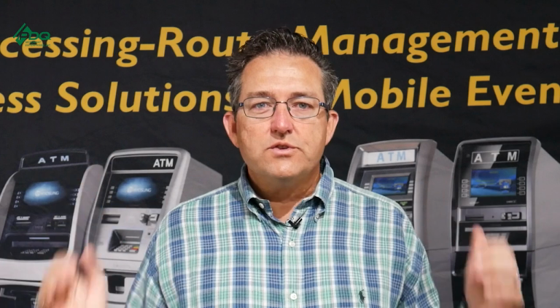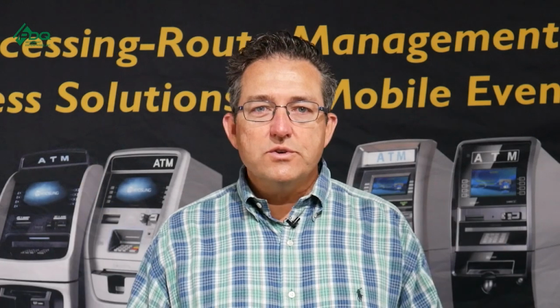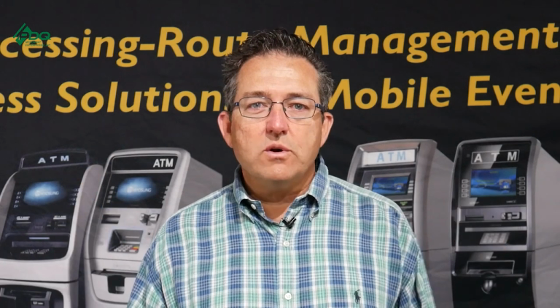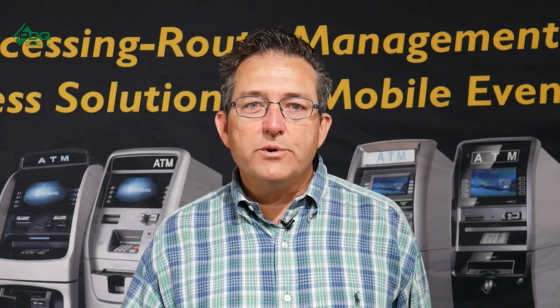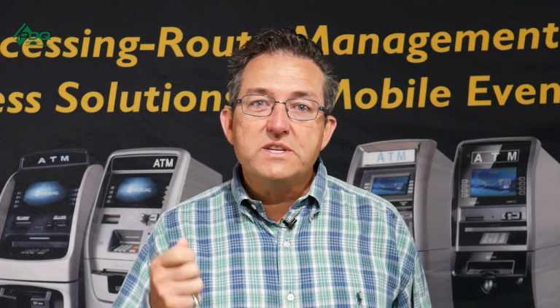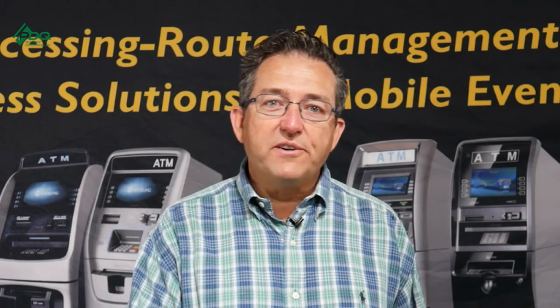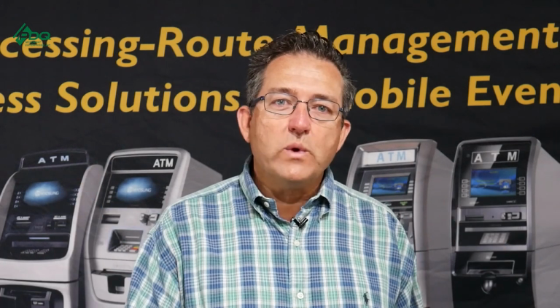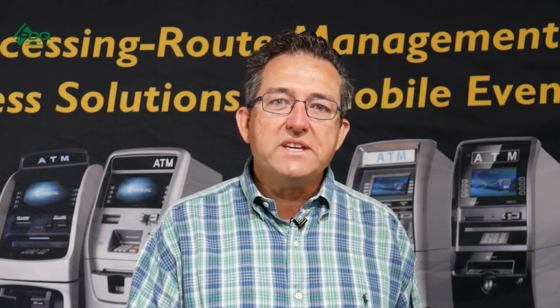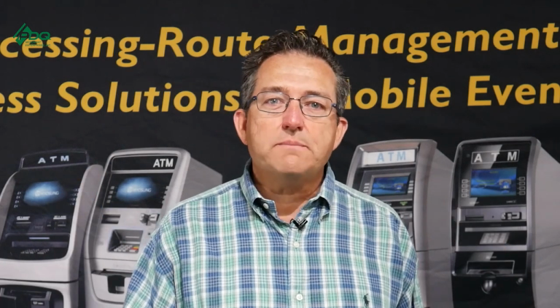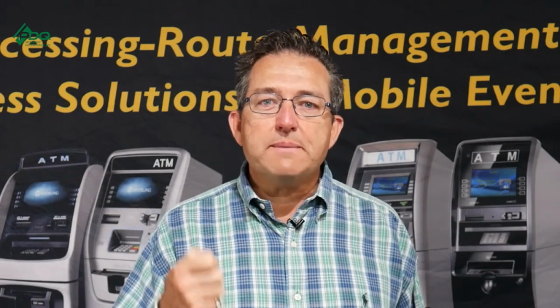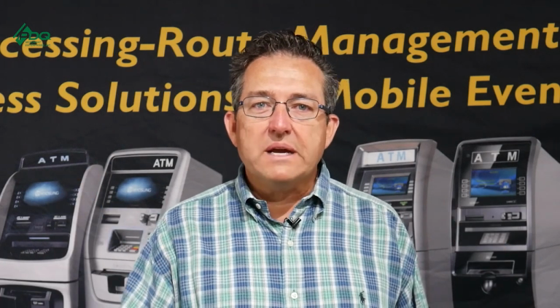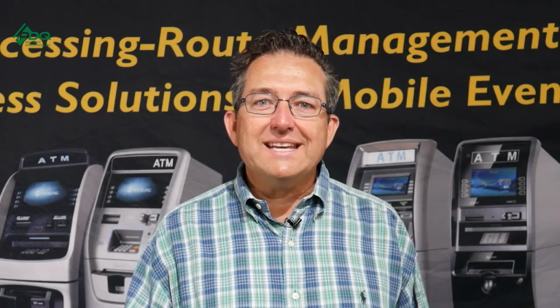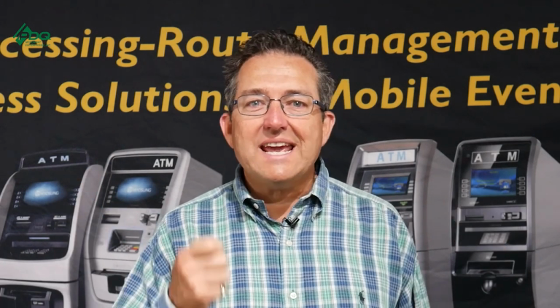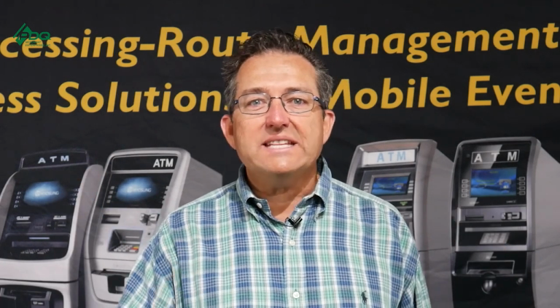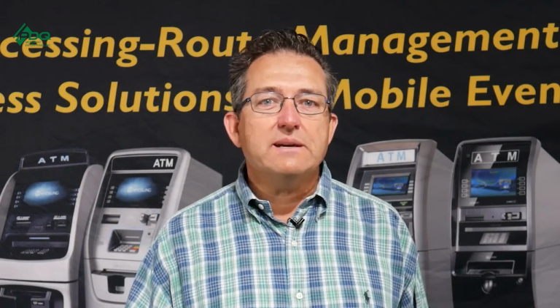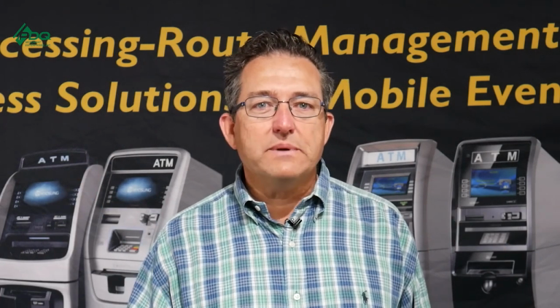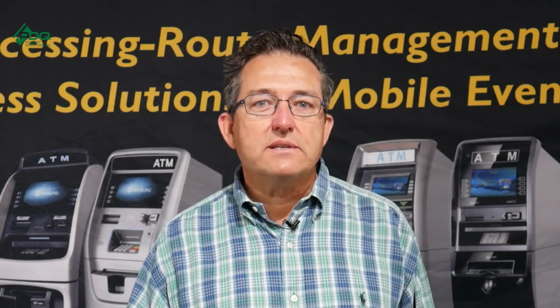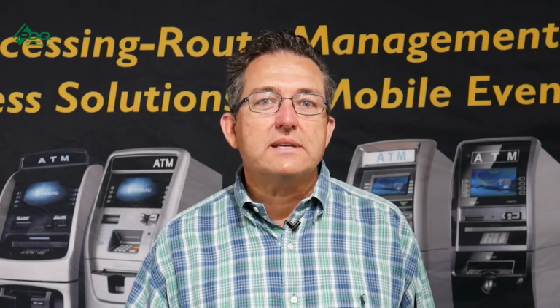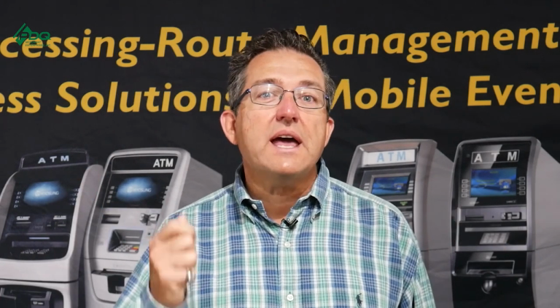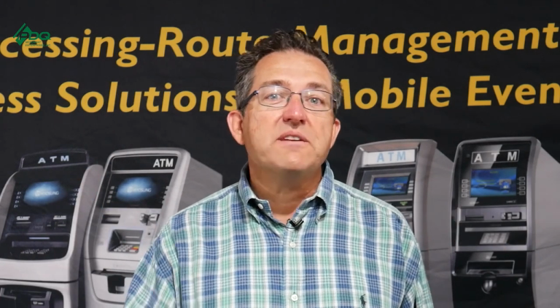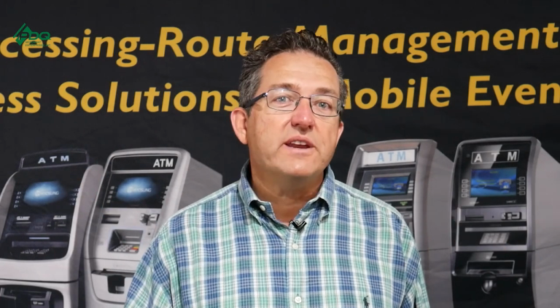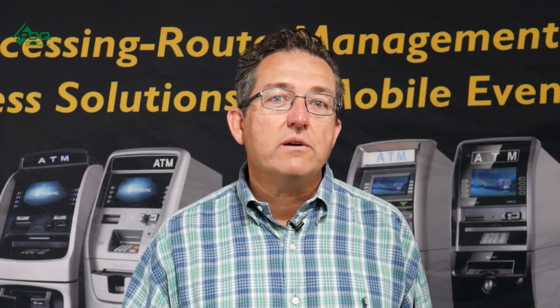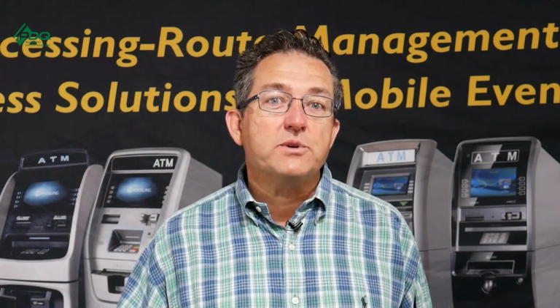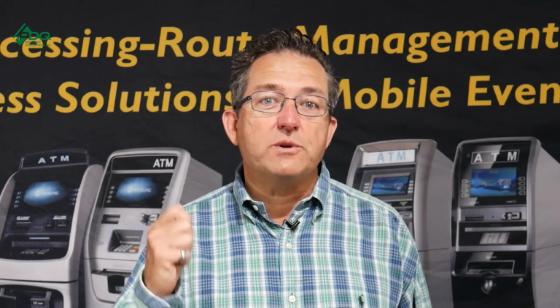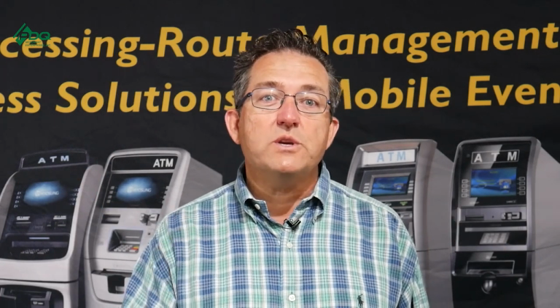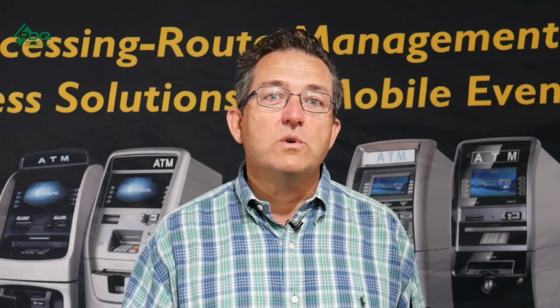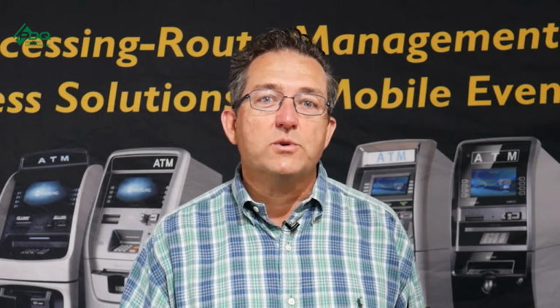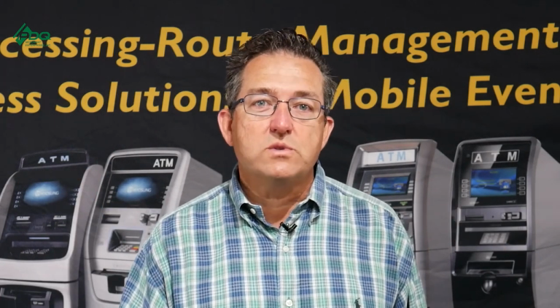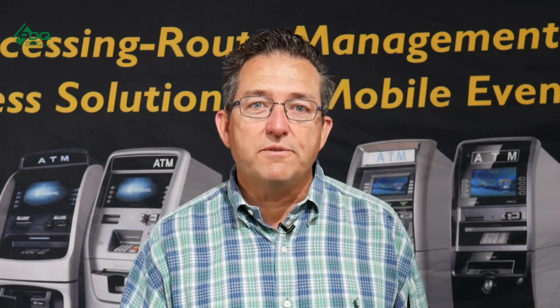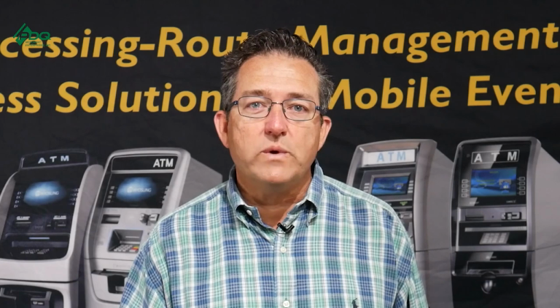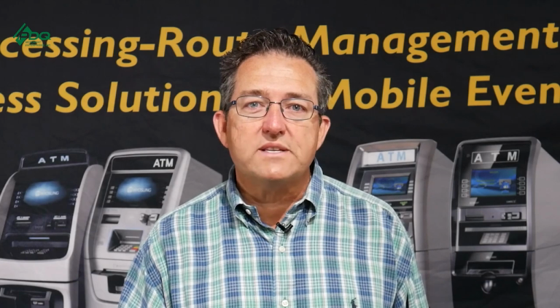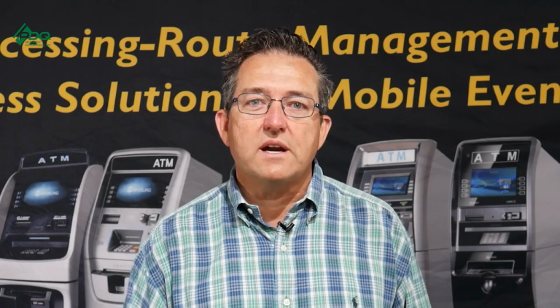Do you know there are different ways to make money in the ATM business? Stay to the end of the video, and I'm going to share with you what those different ways are.